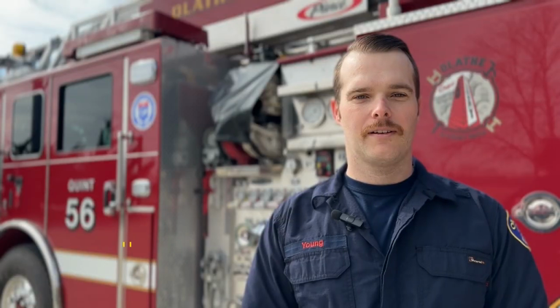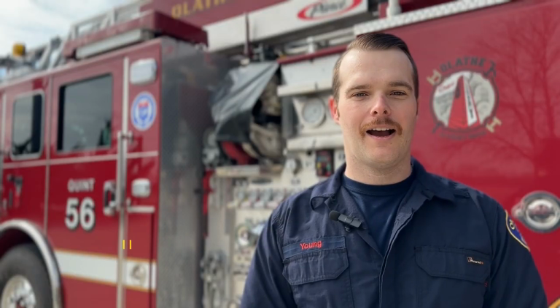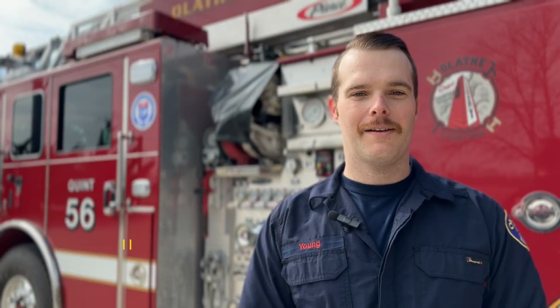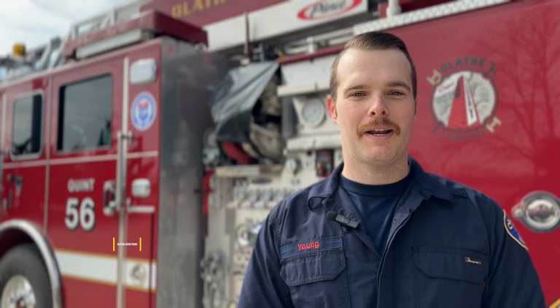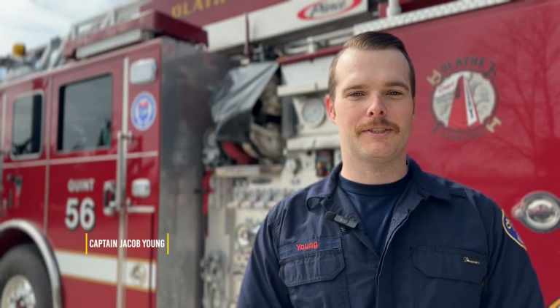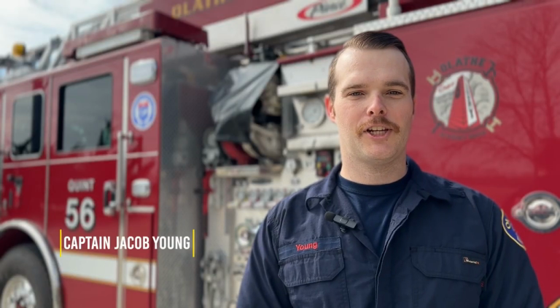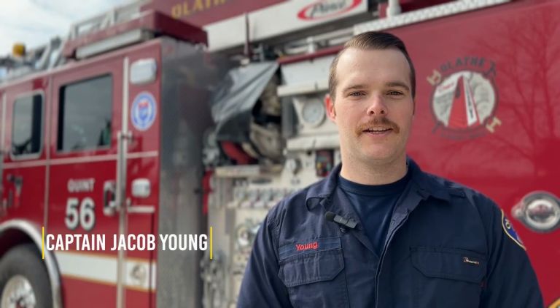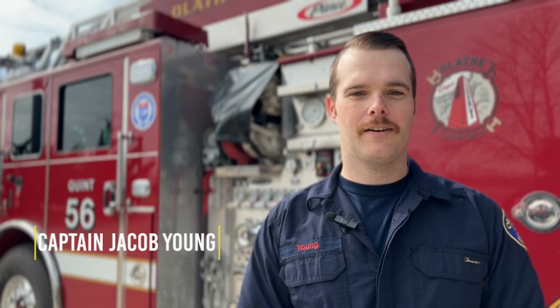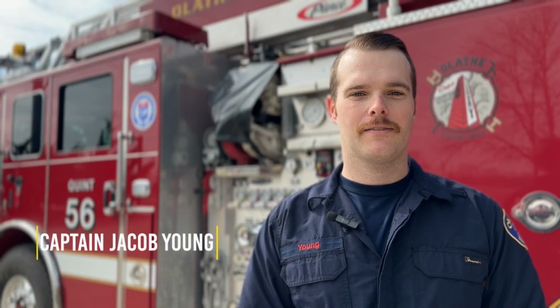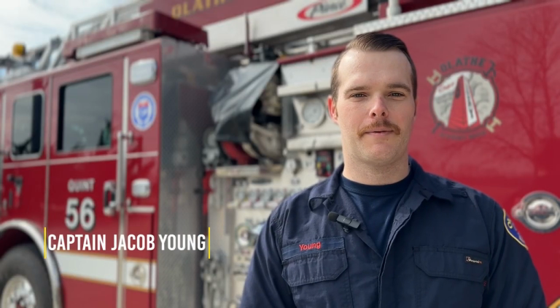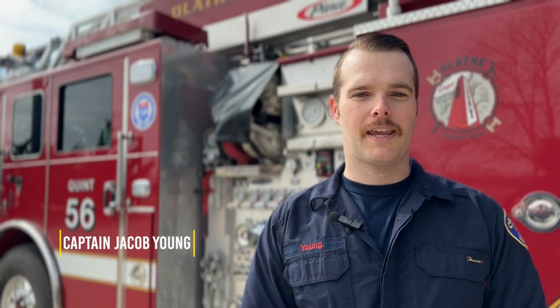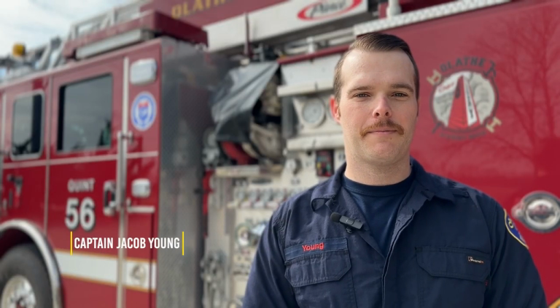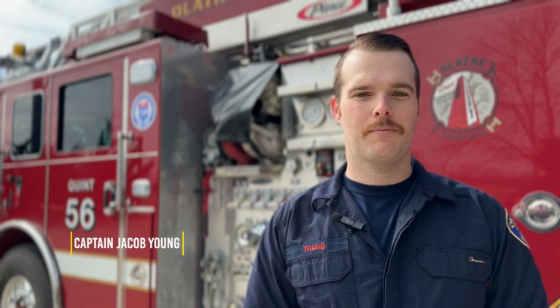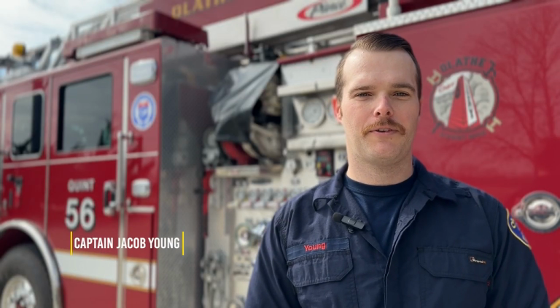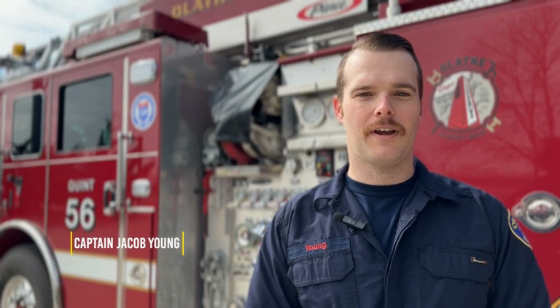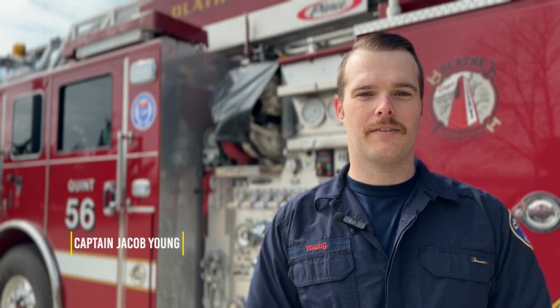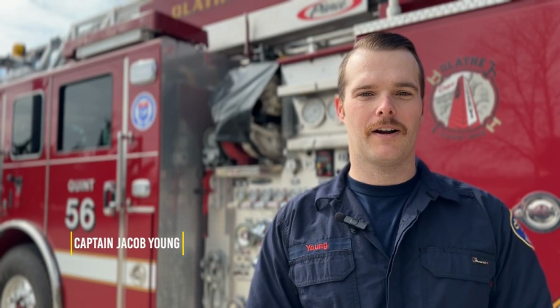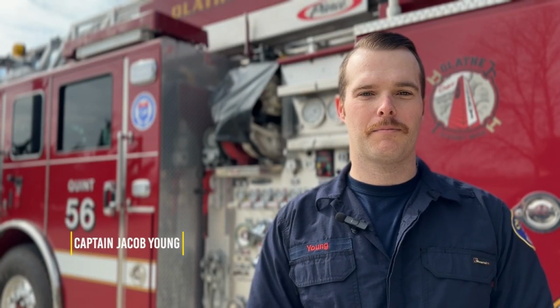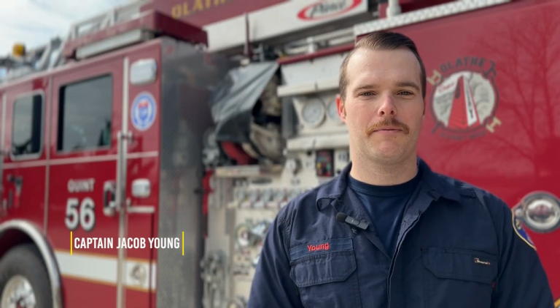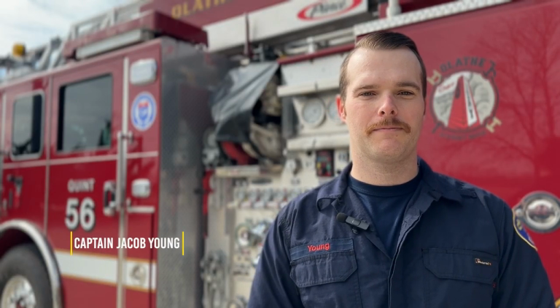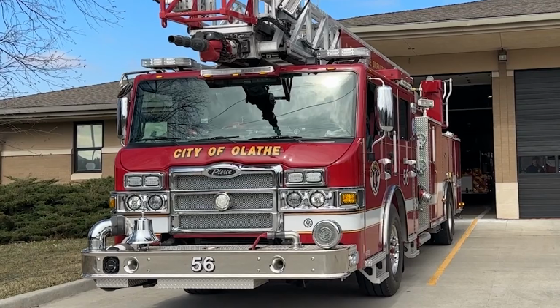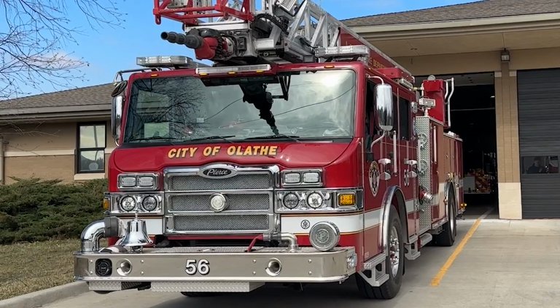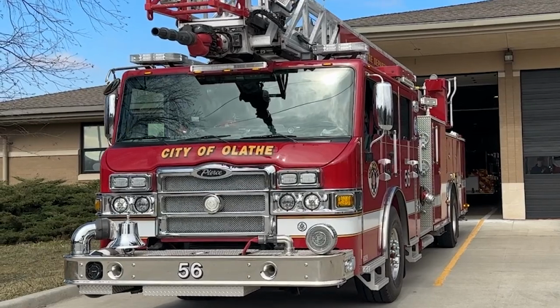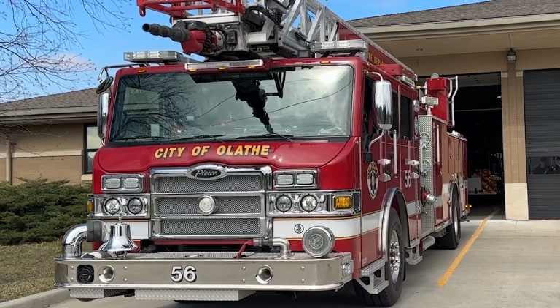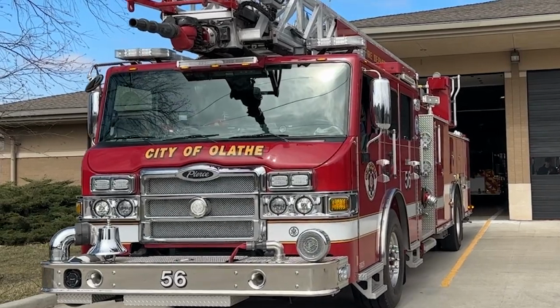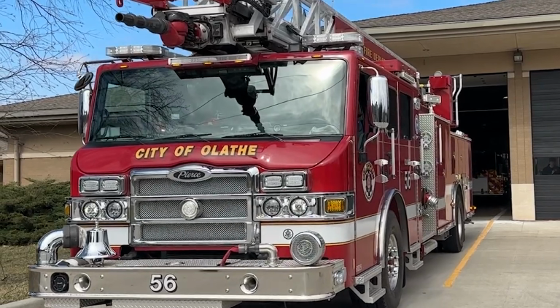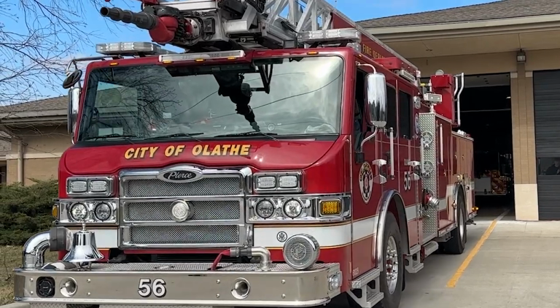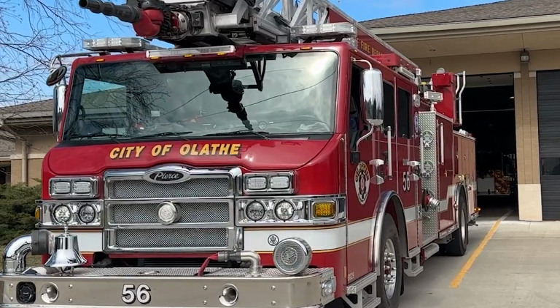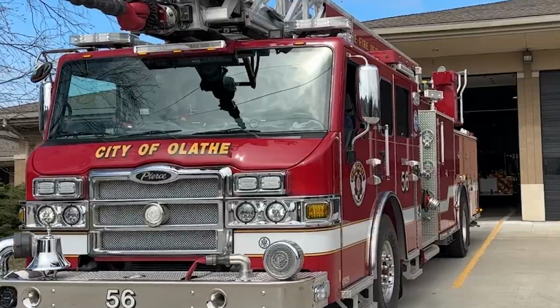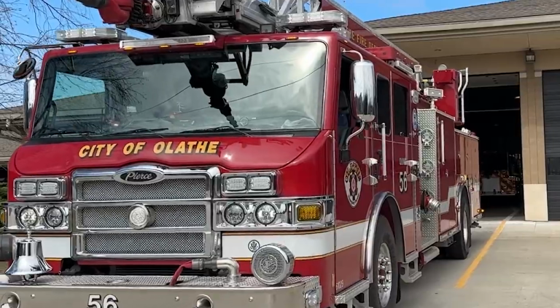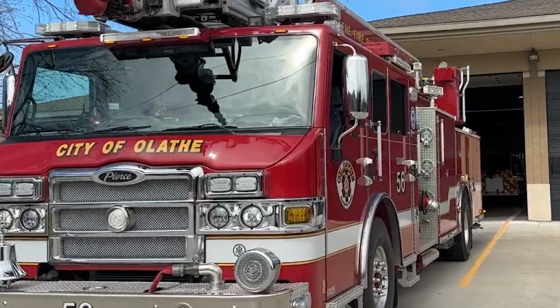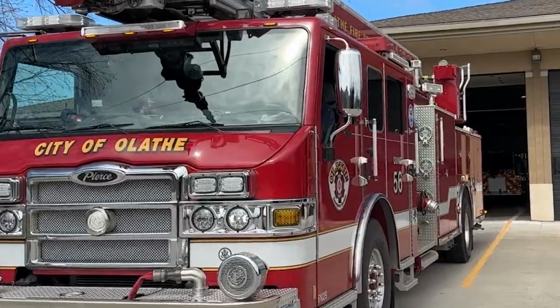Hi, my name is Jake Young. I'm a captain with the Olathe Fire Department, and today we're going to be talking about Quinn 56.